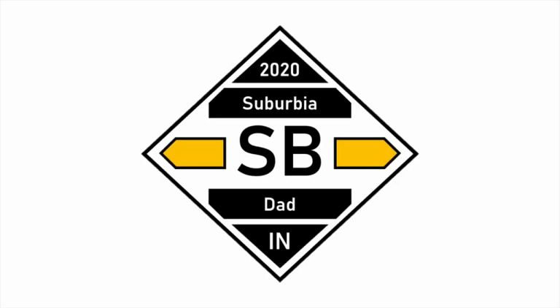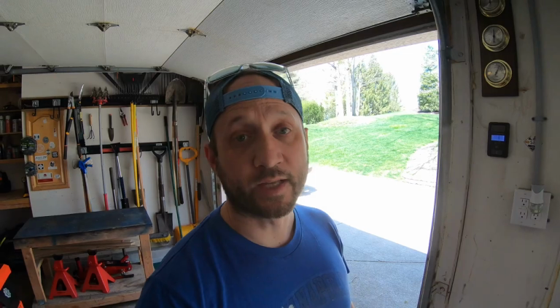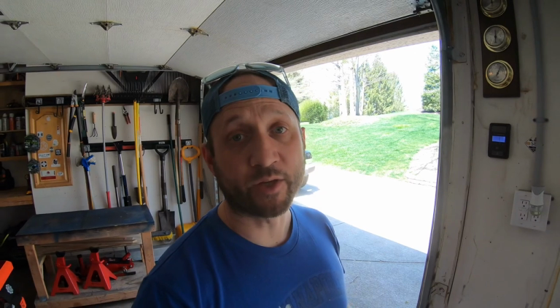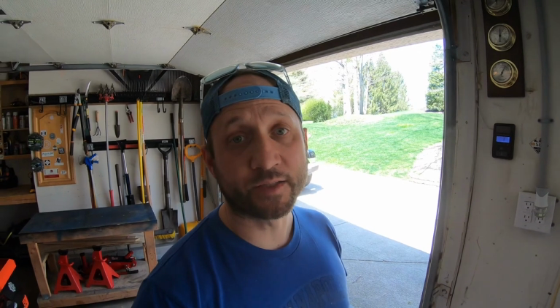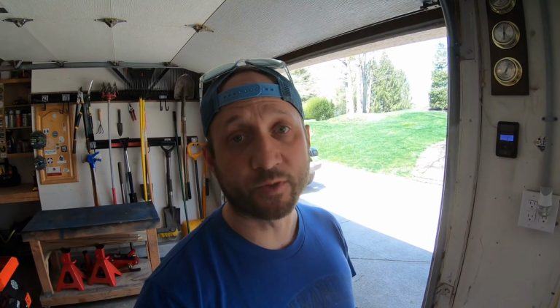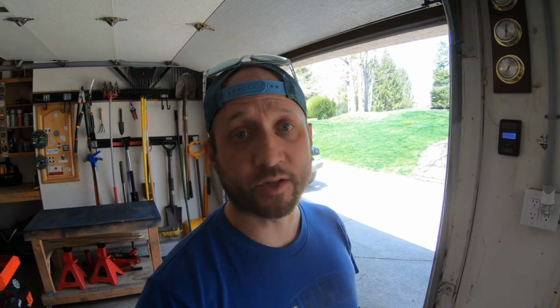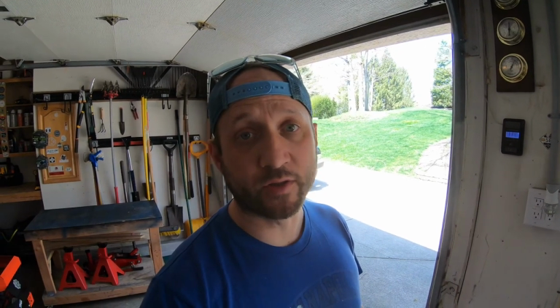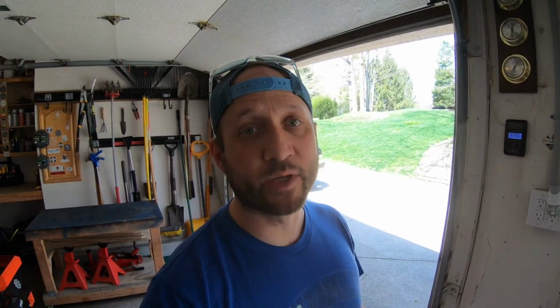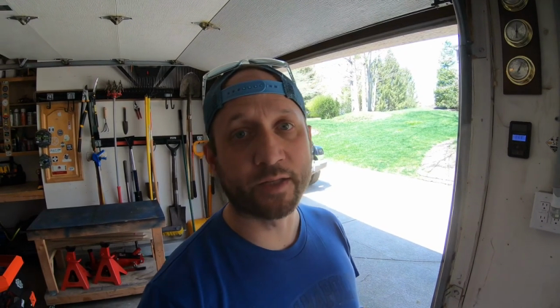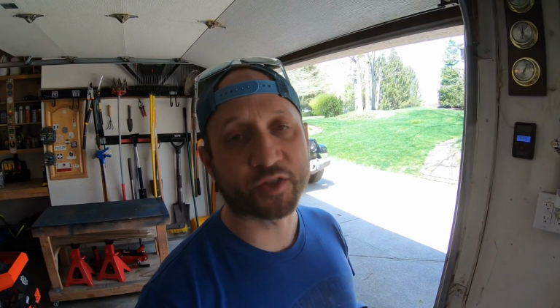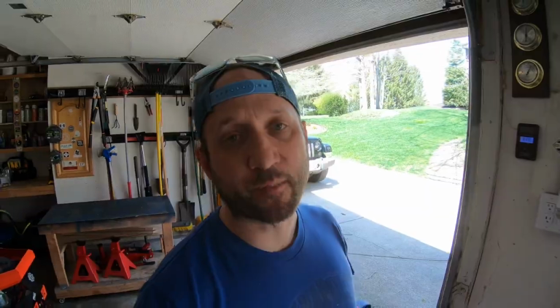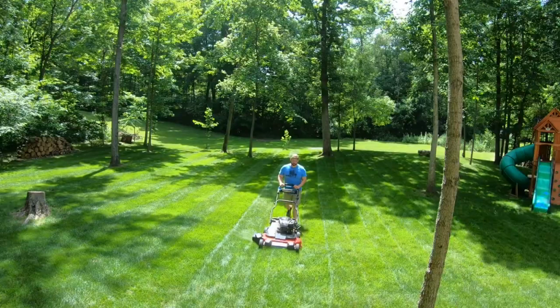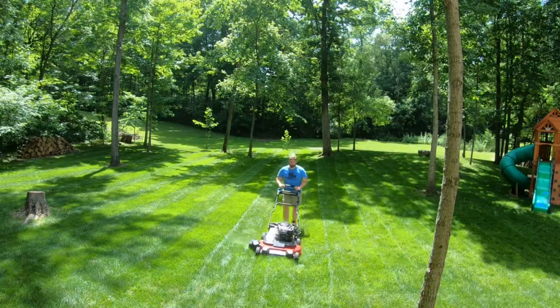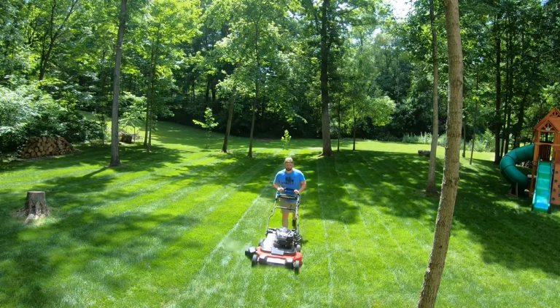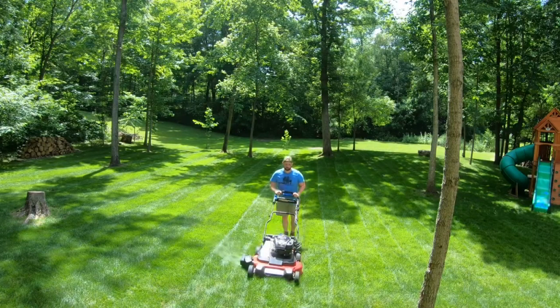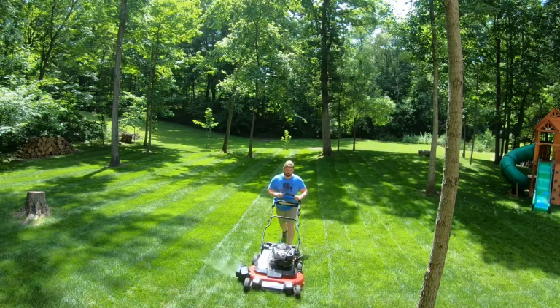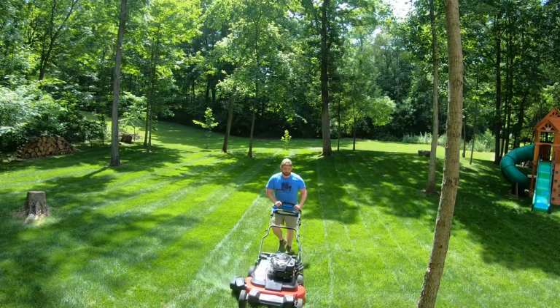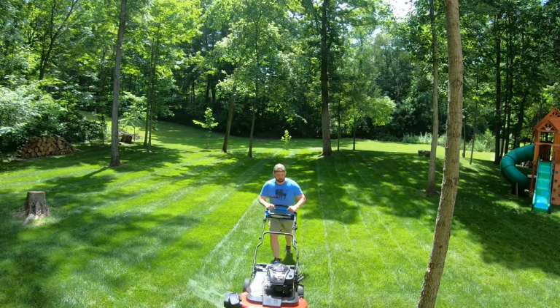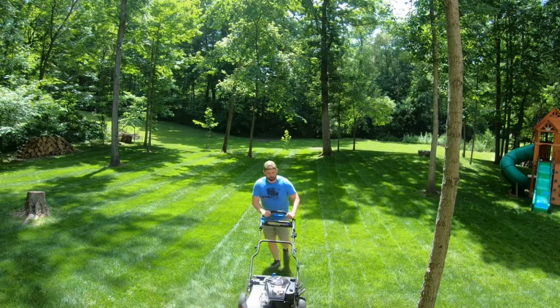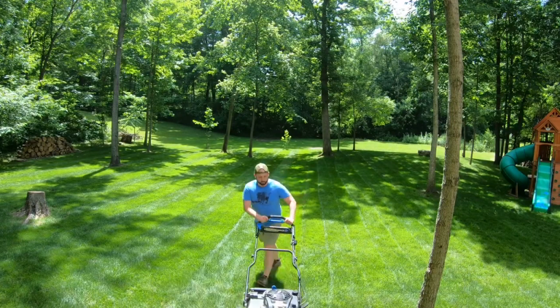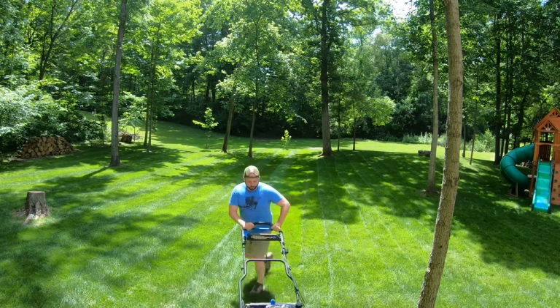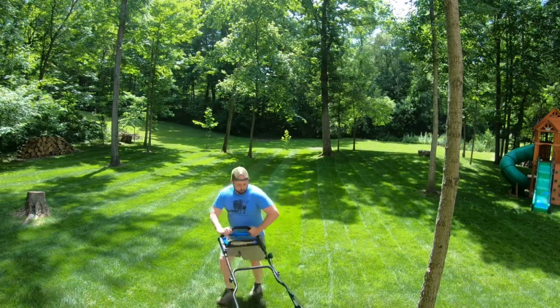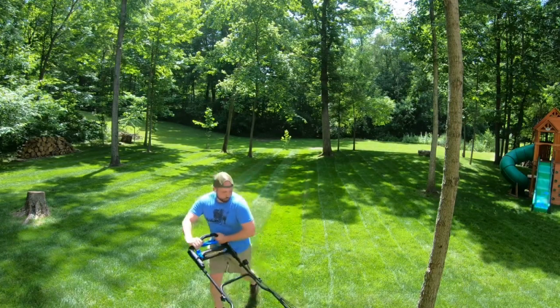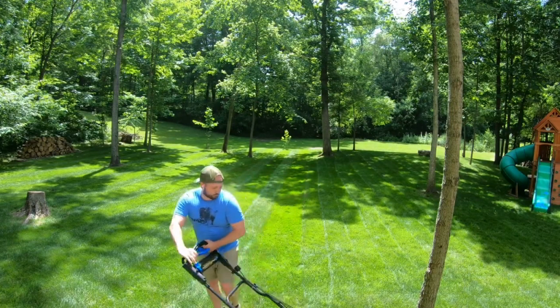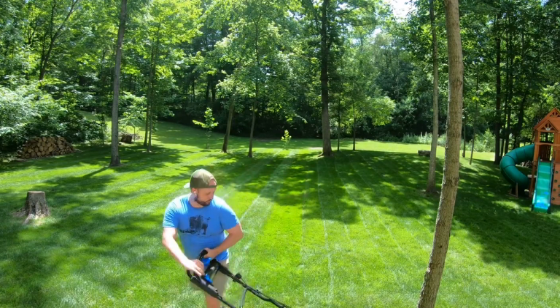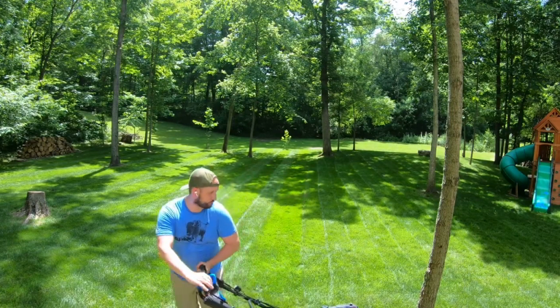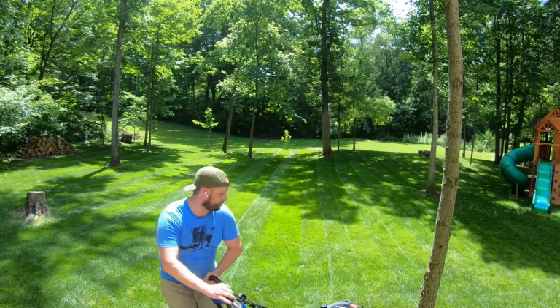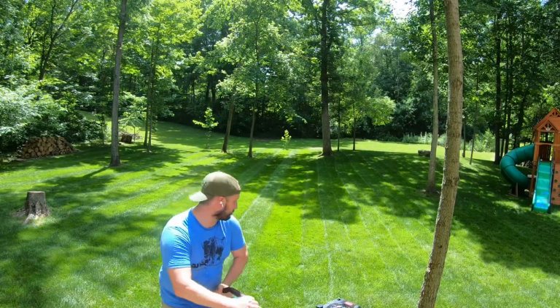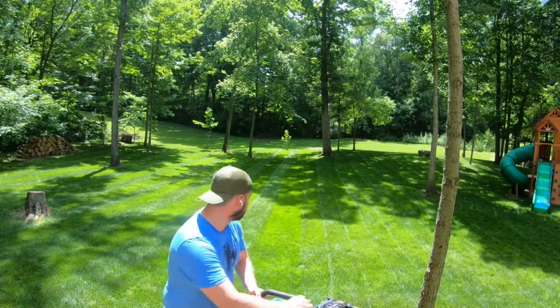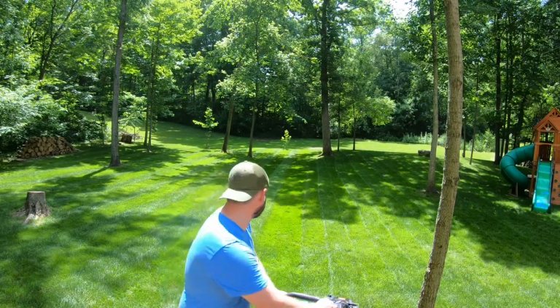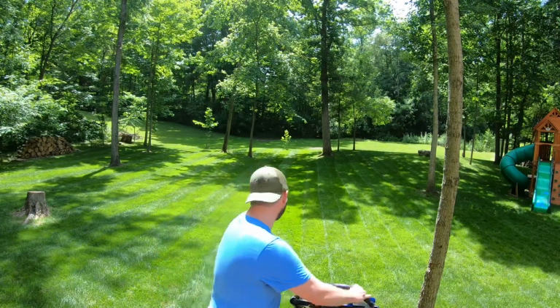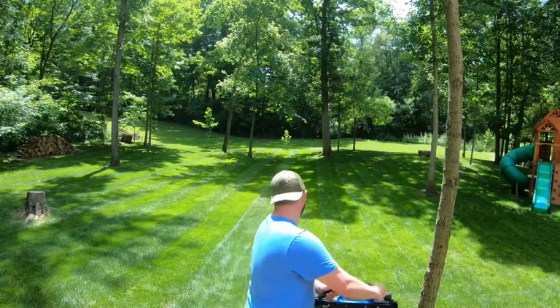Today I'm gonna get into installing the Big League Striper on my Toro Time Master 30. Let's get into it because I want to get out there and mow today.